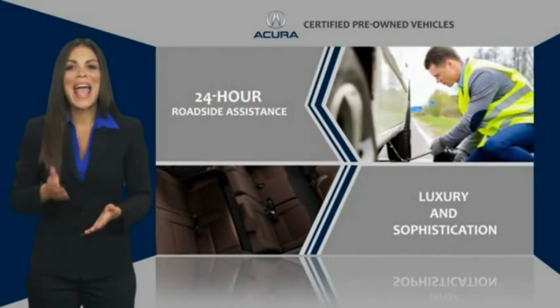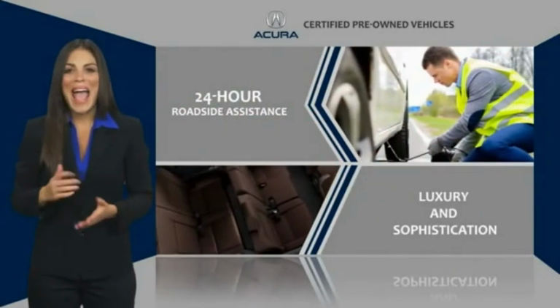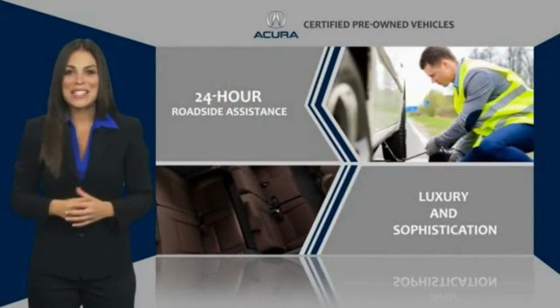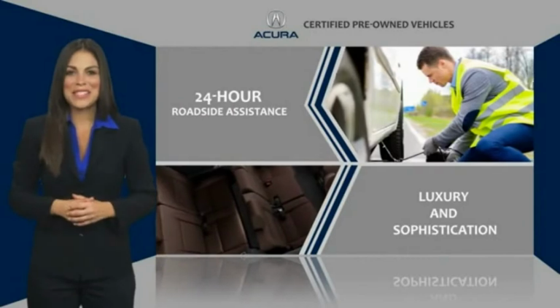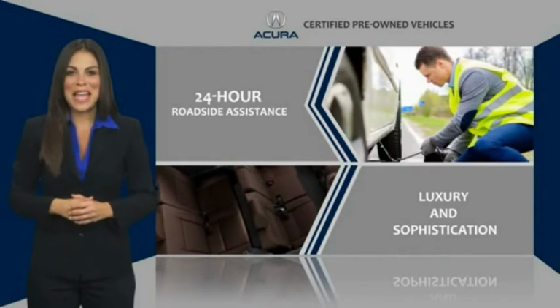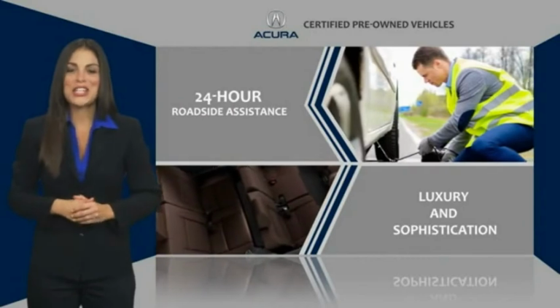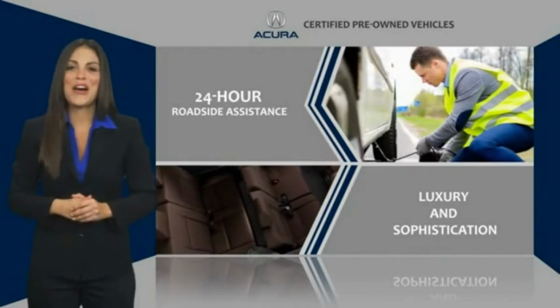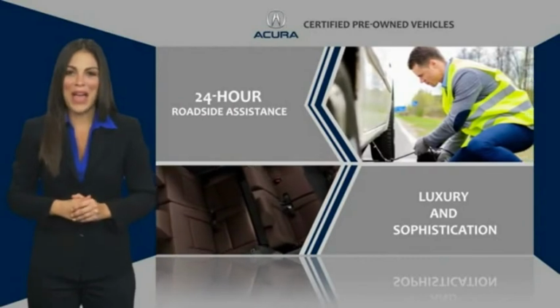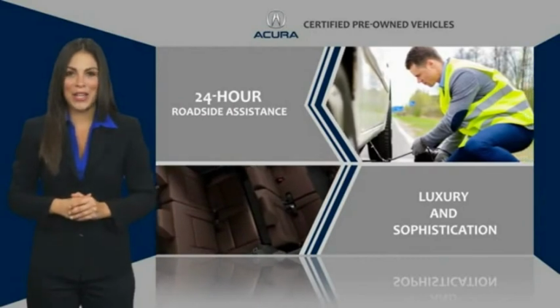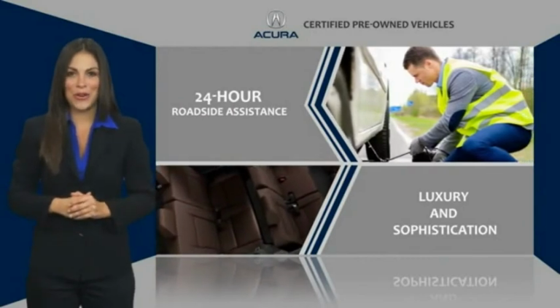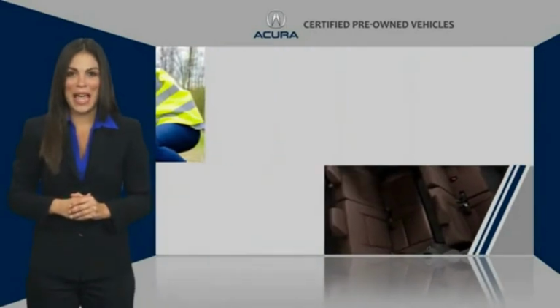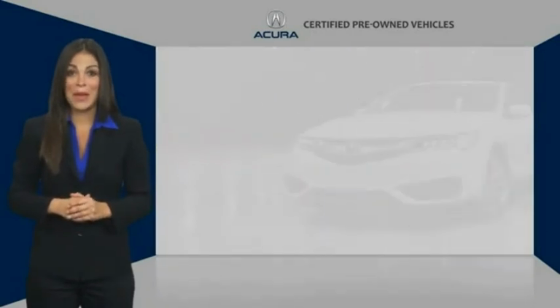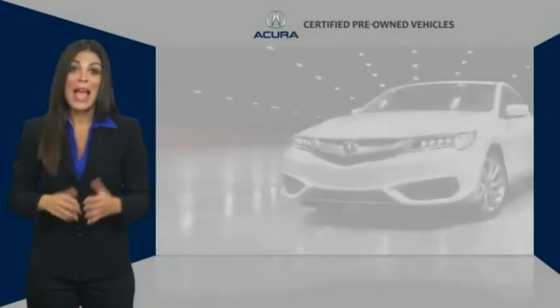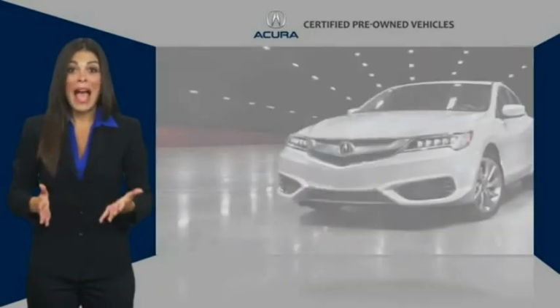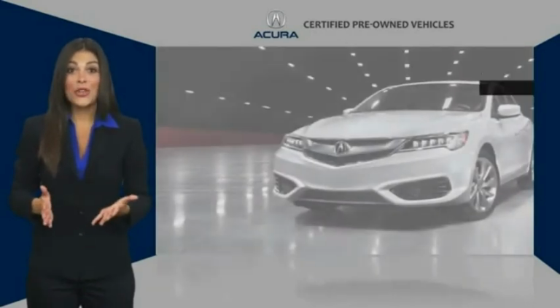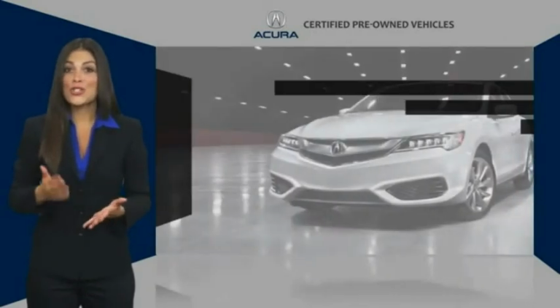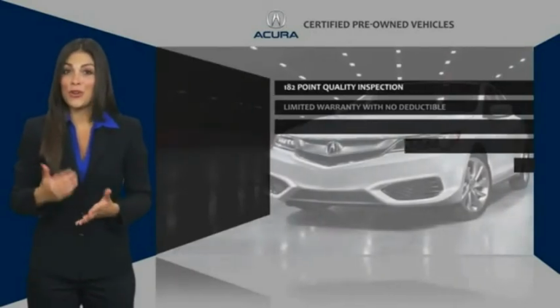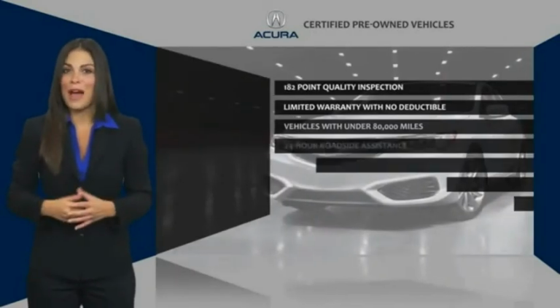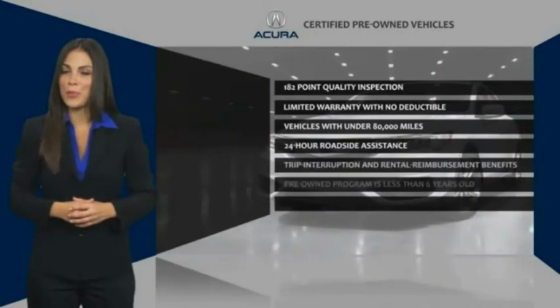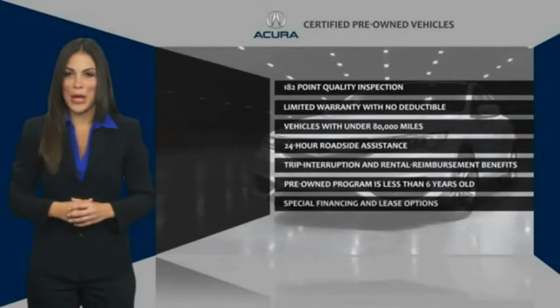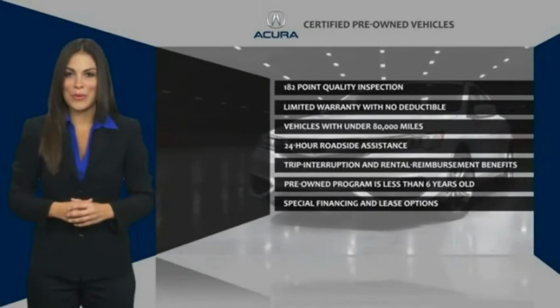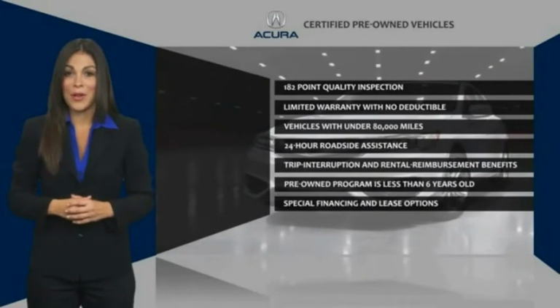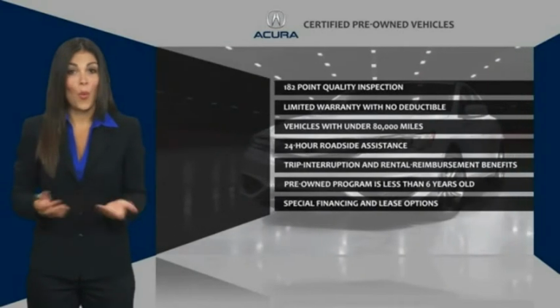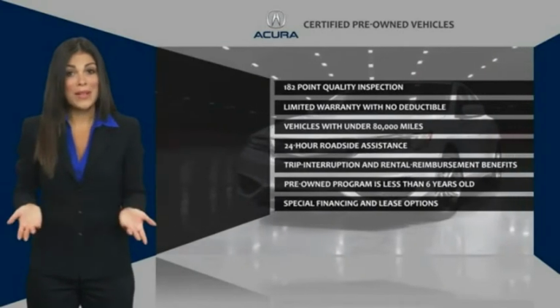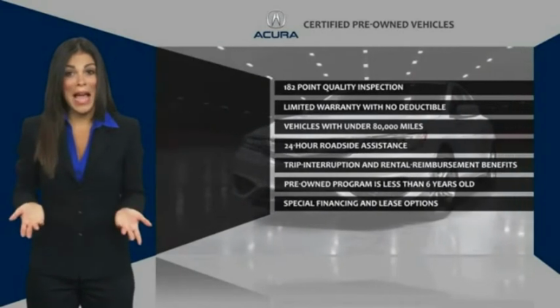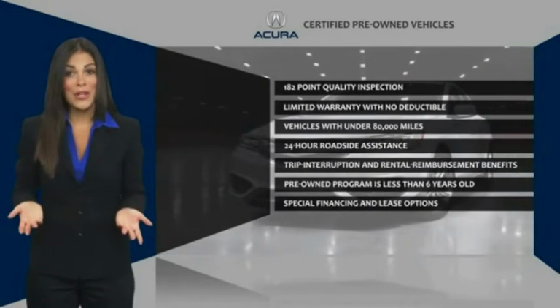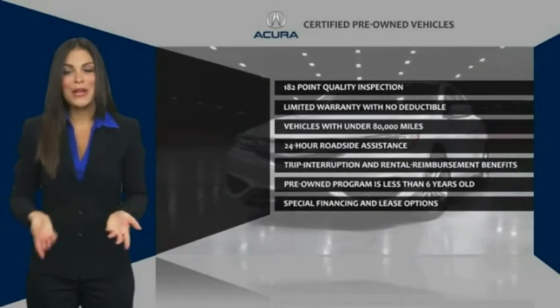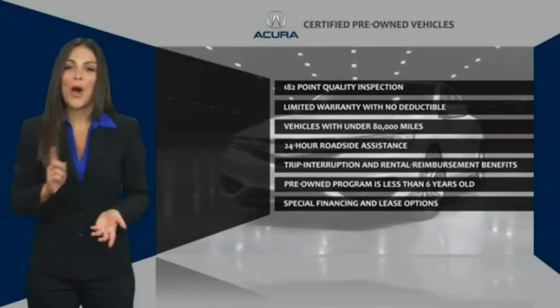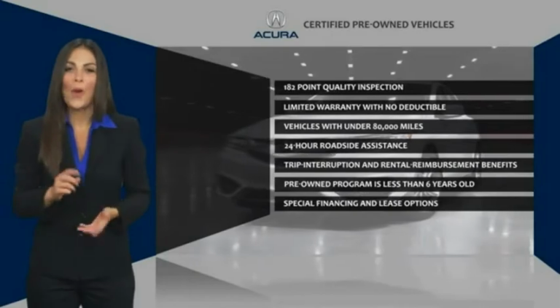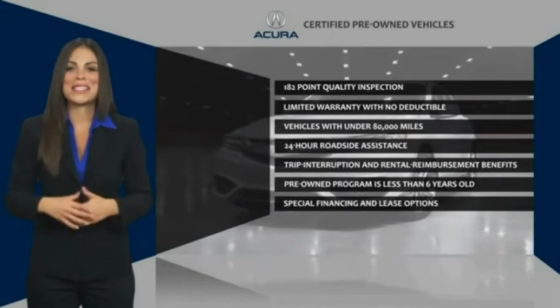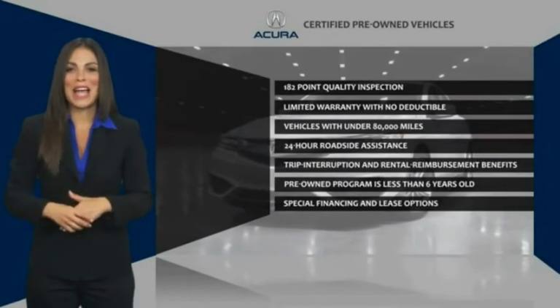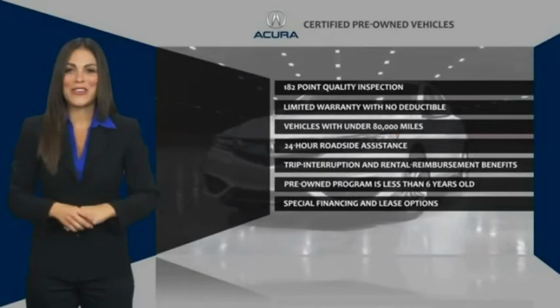We'll see you next time. Acura. Acura Certified Pre-Owned — once an Acura, always an Acura.